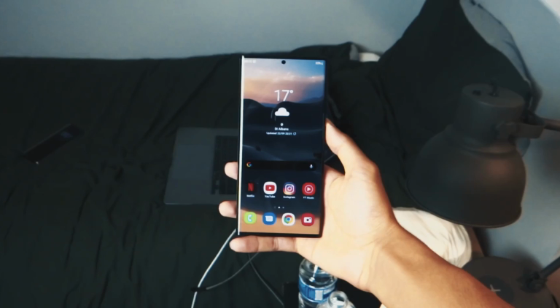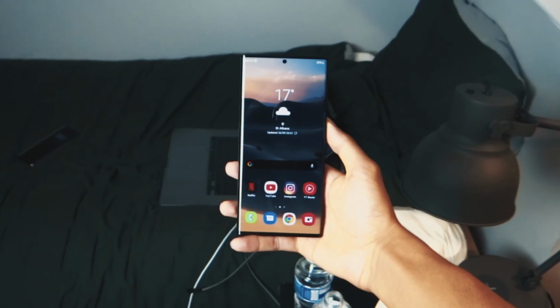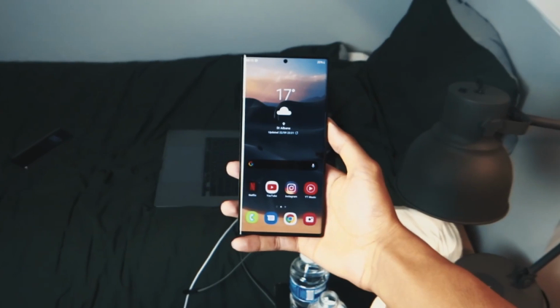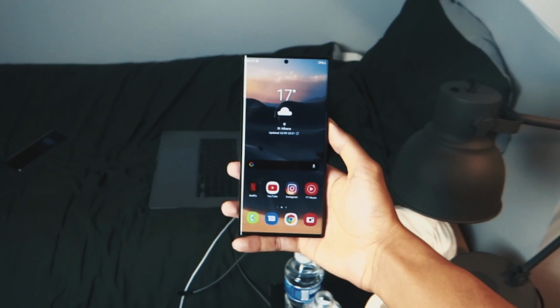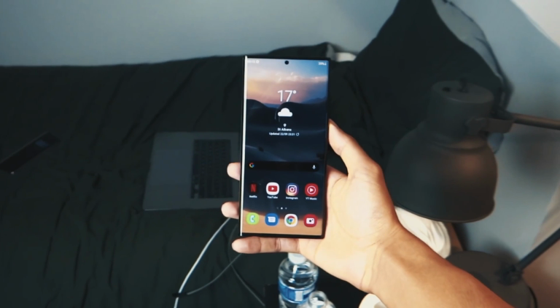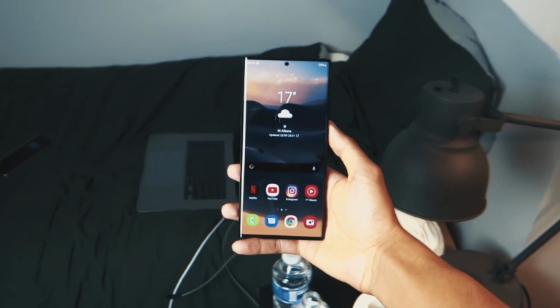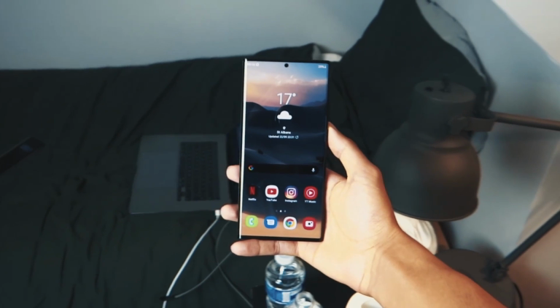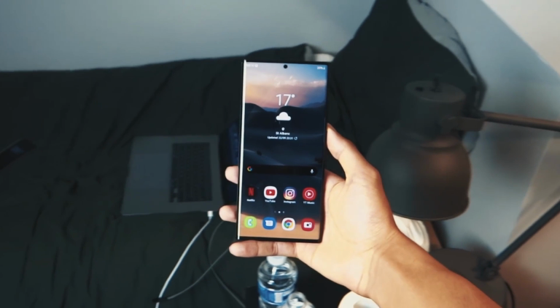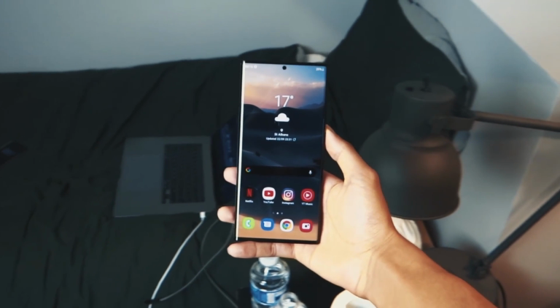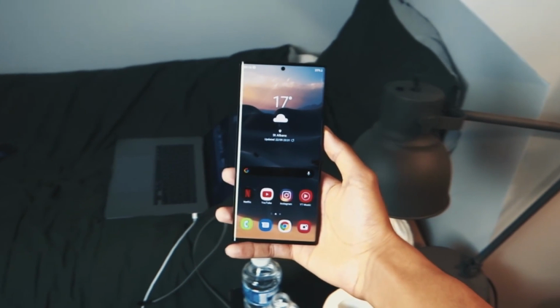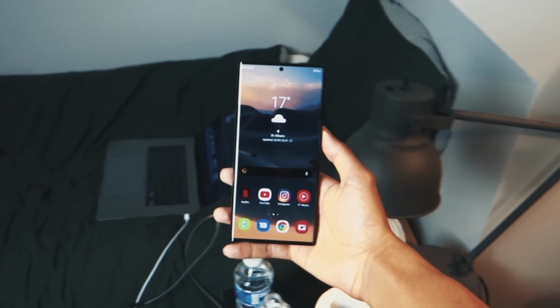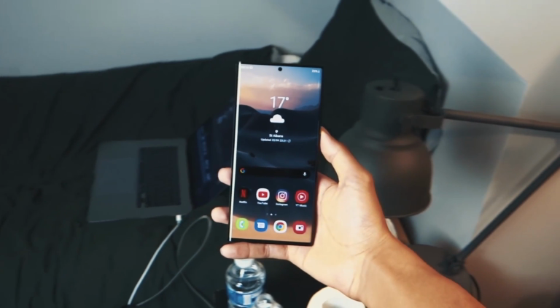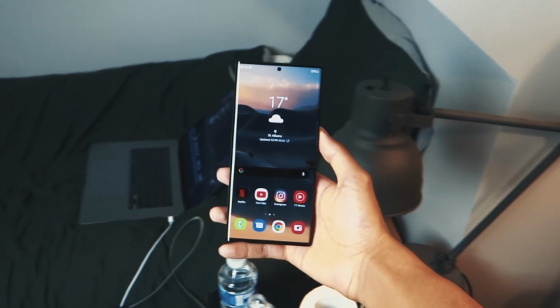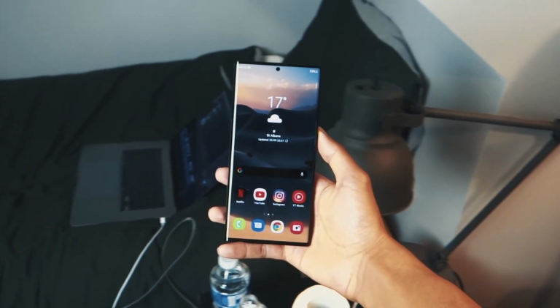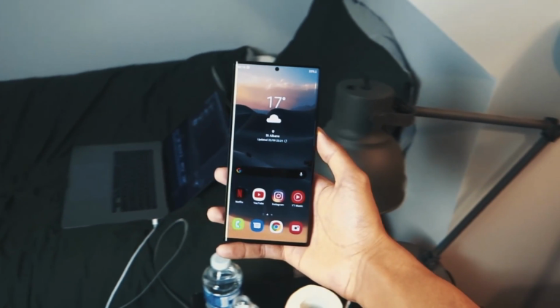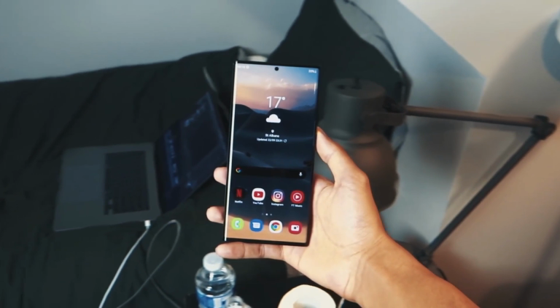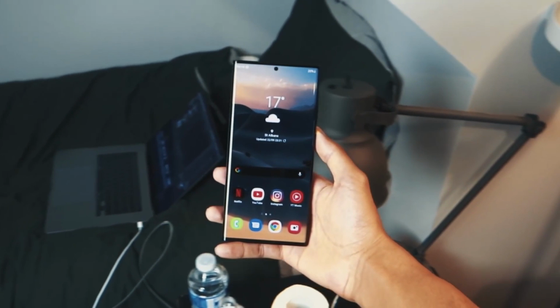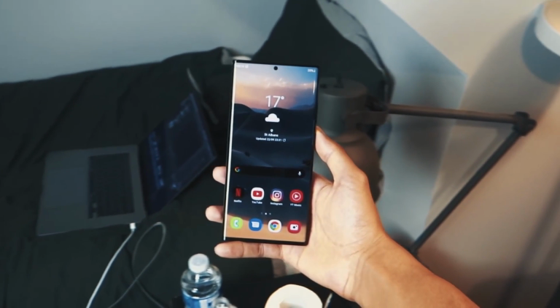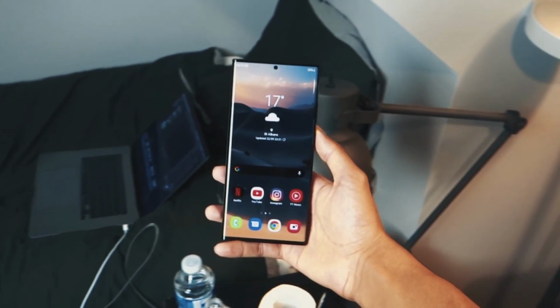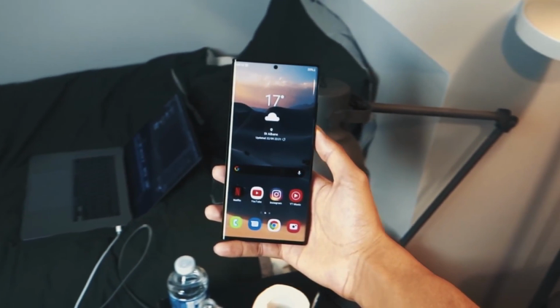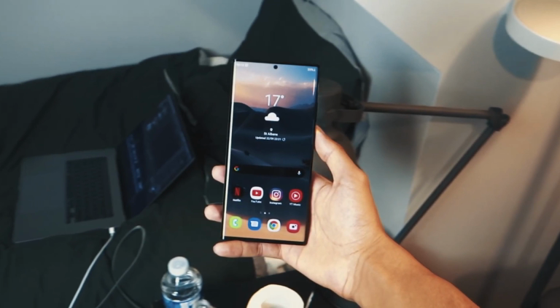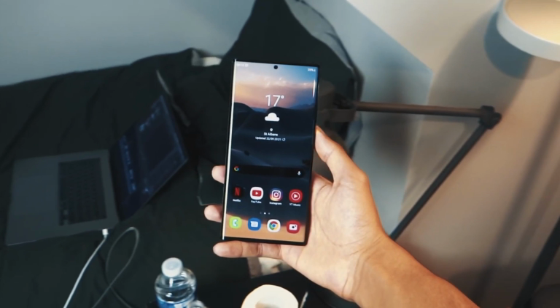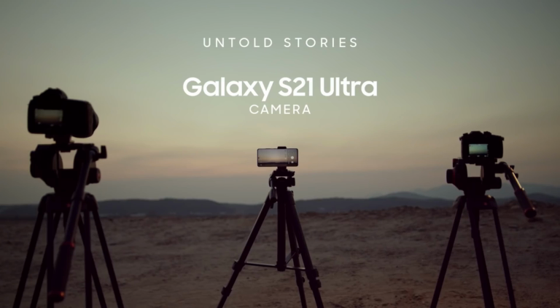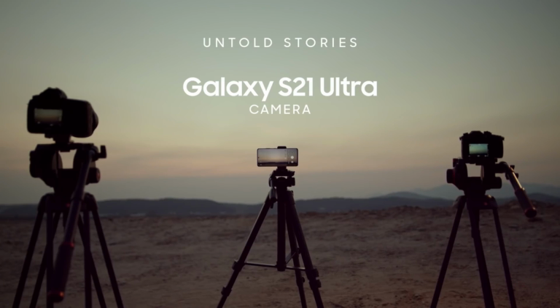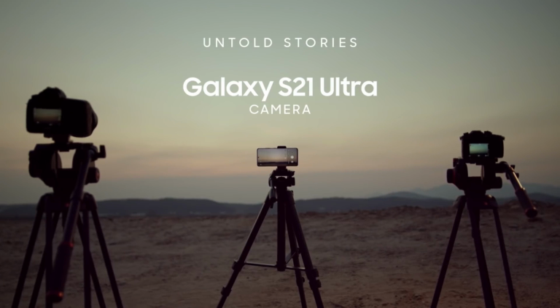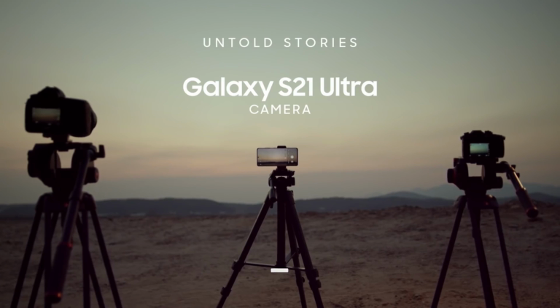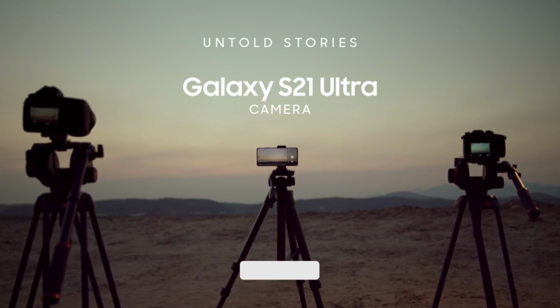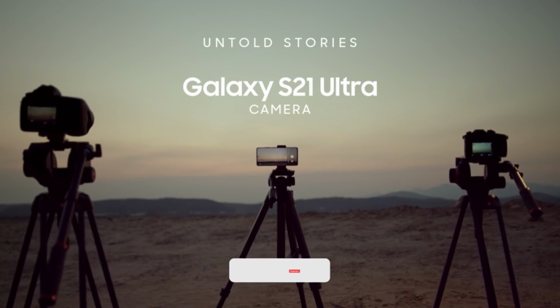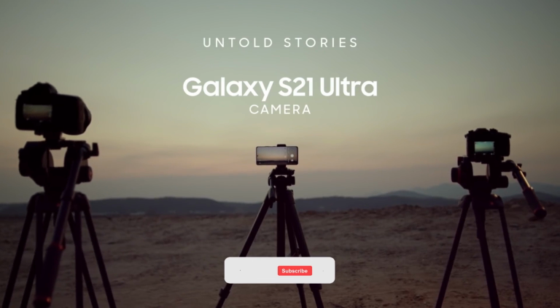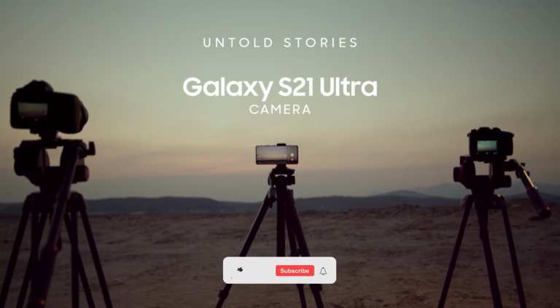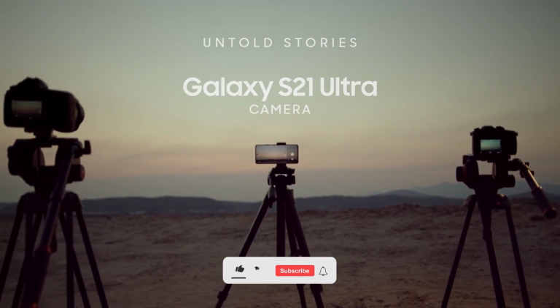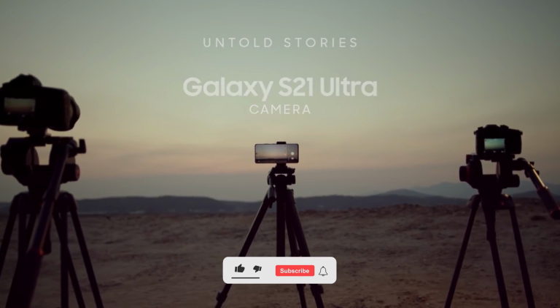I'm going to be sharing some exclusive details regarding the S23 Ultra CPU.